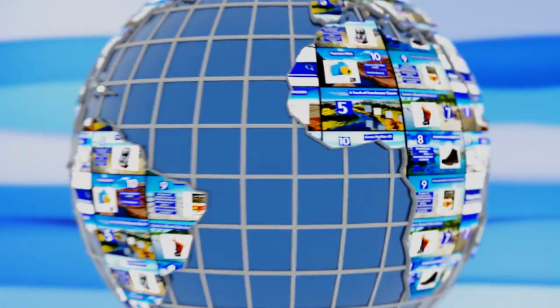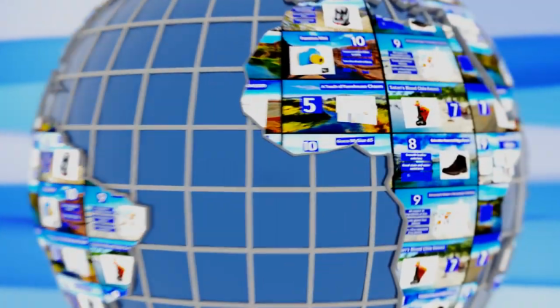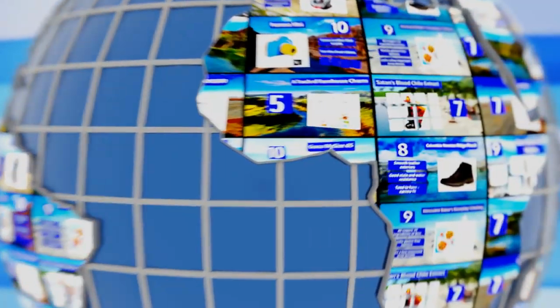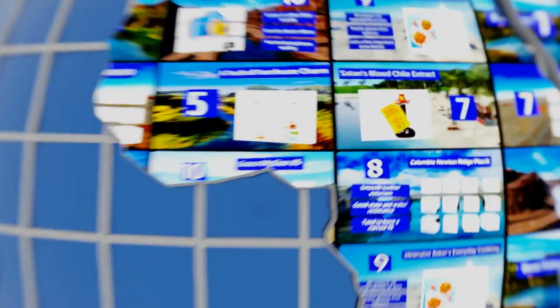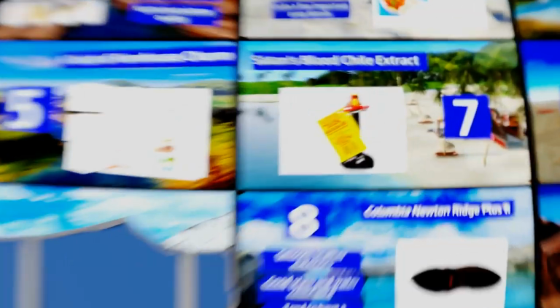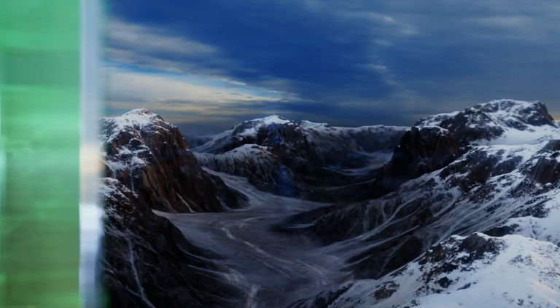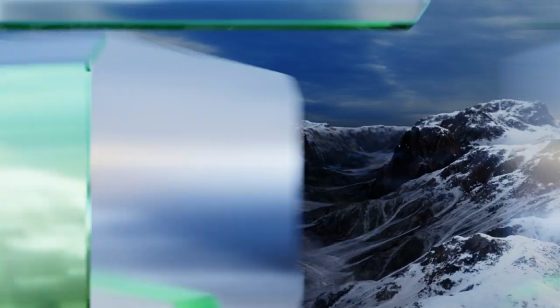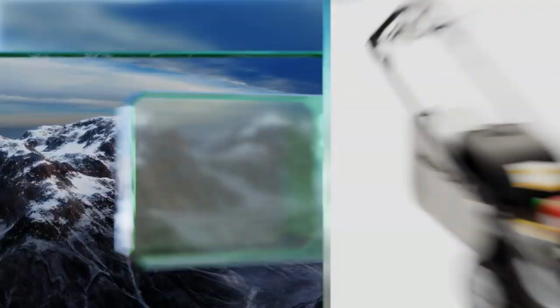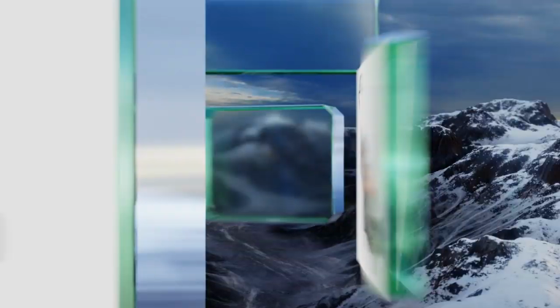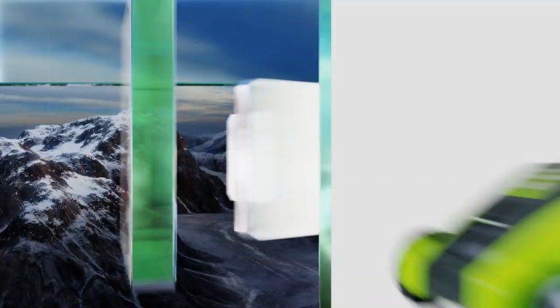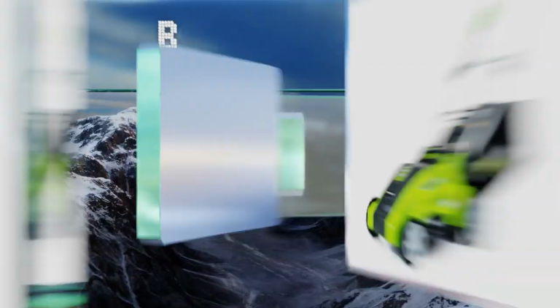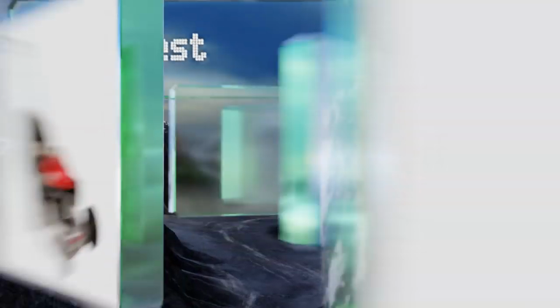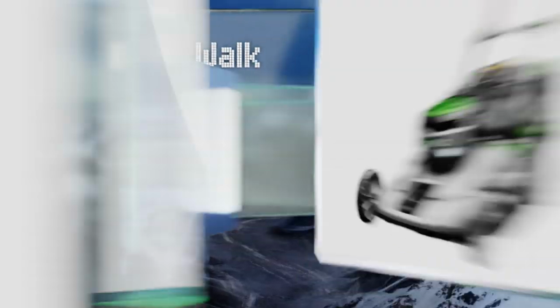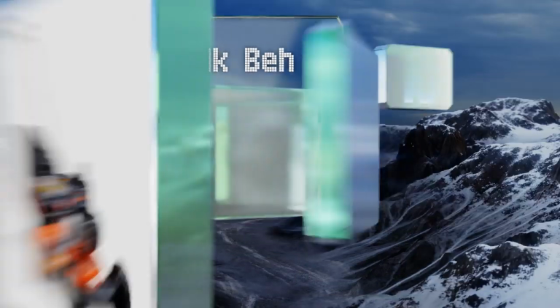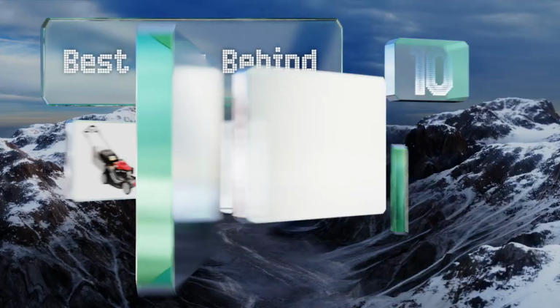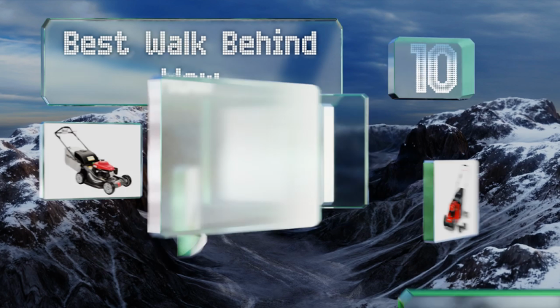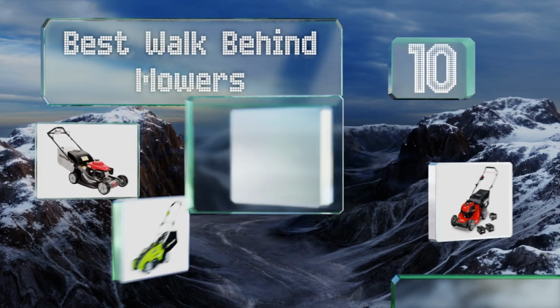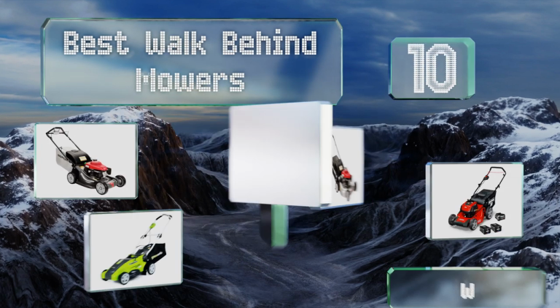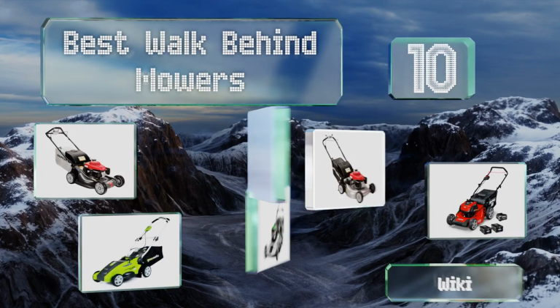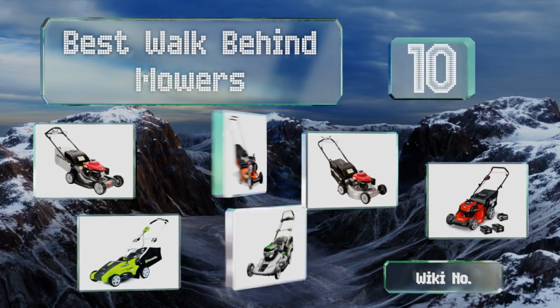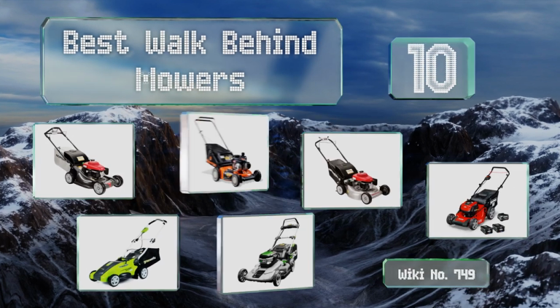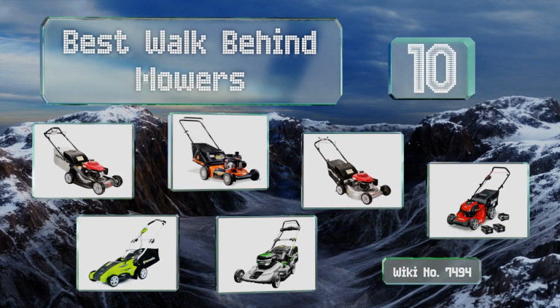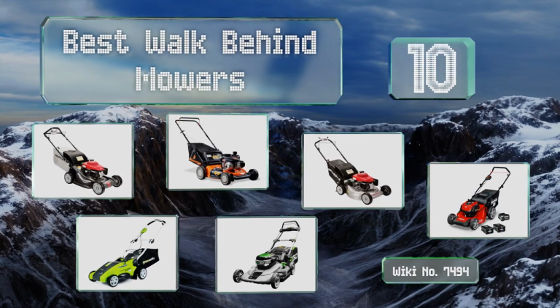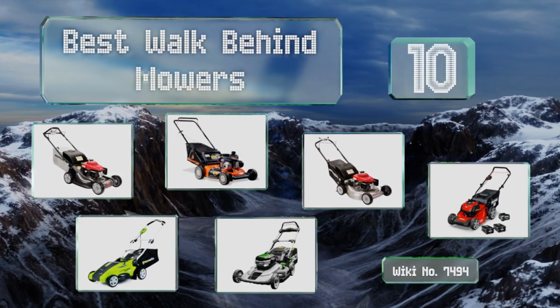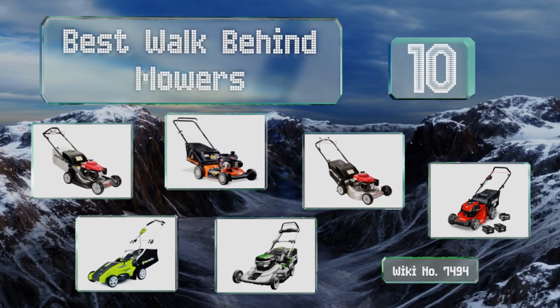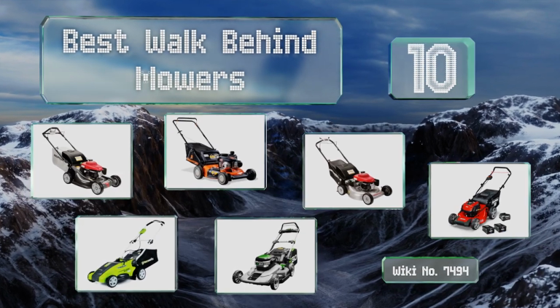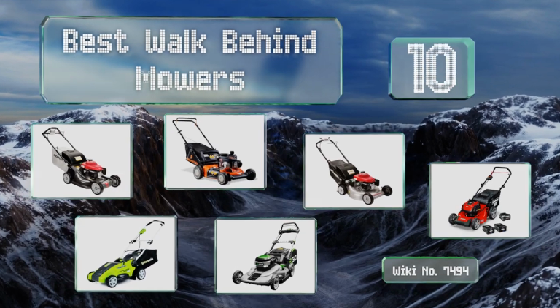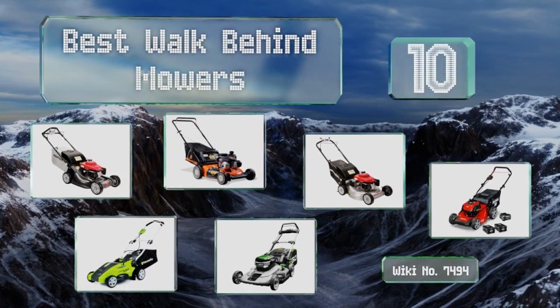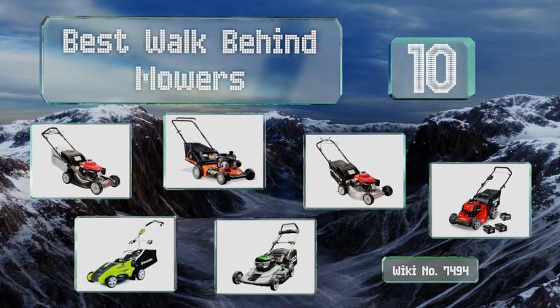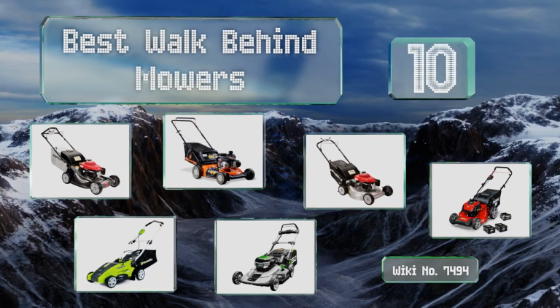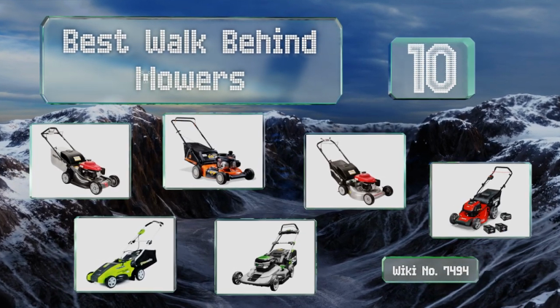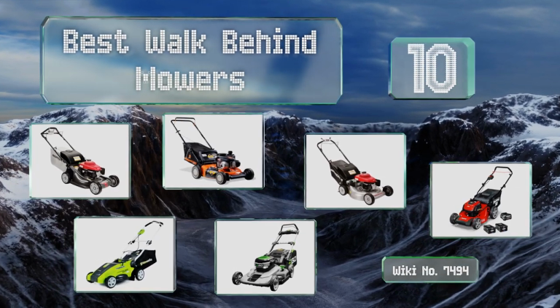EasyVid presents the 10 best walk-behind mowers. Let's get started with the list.